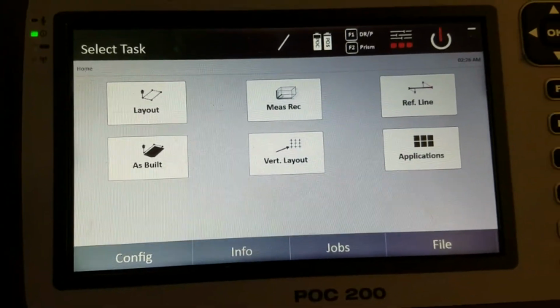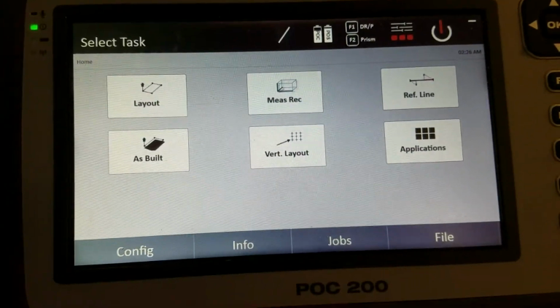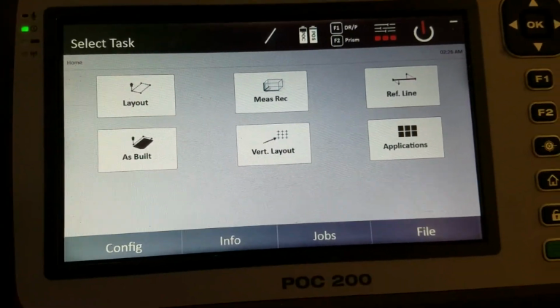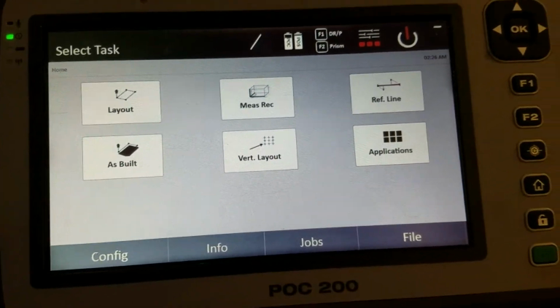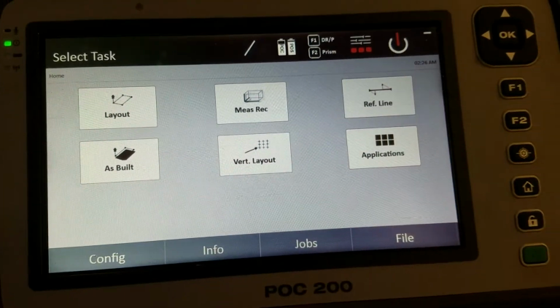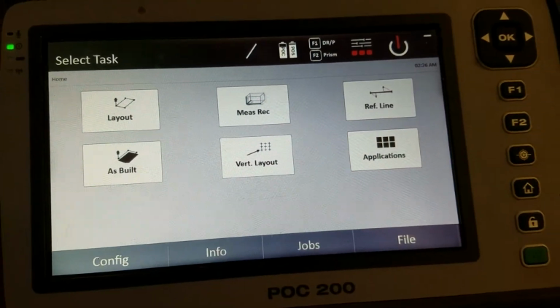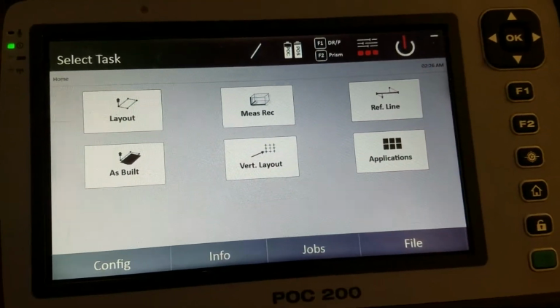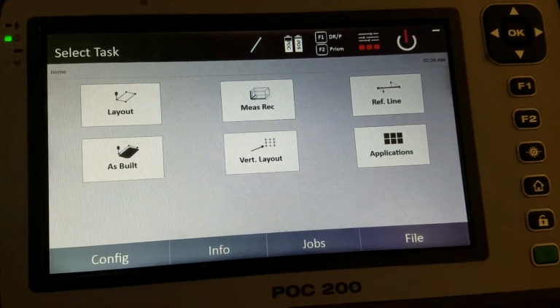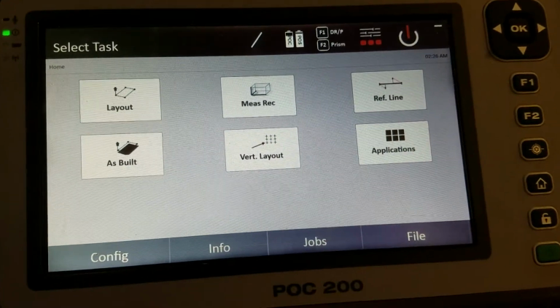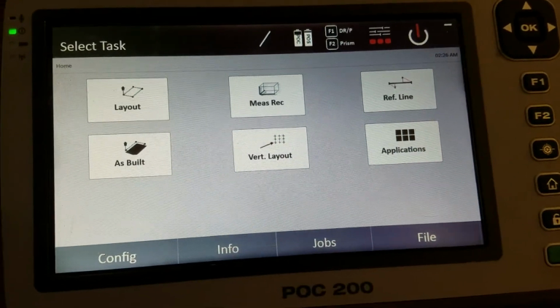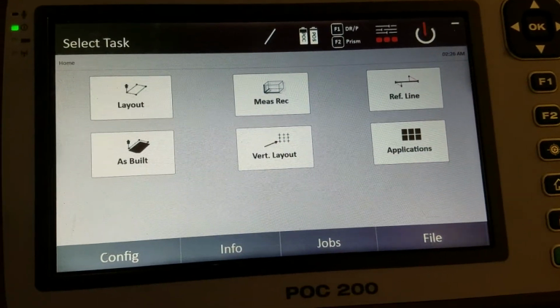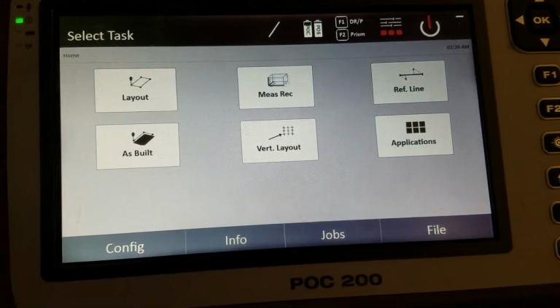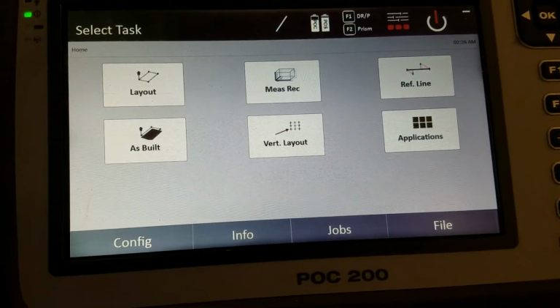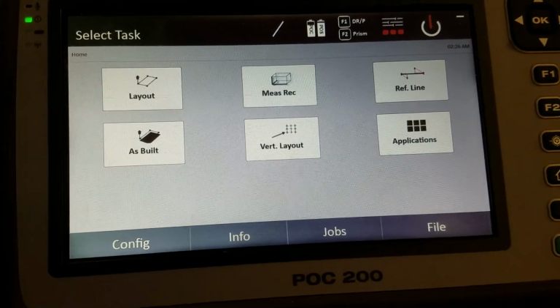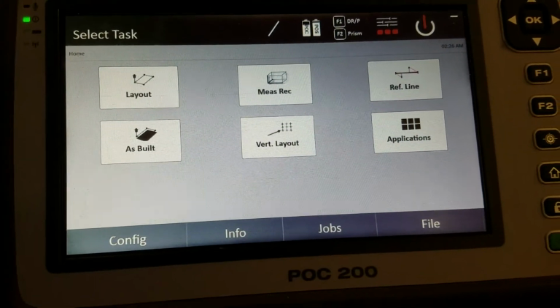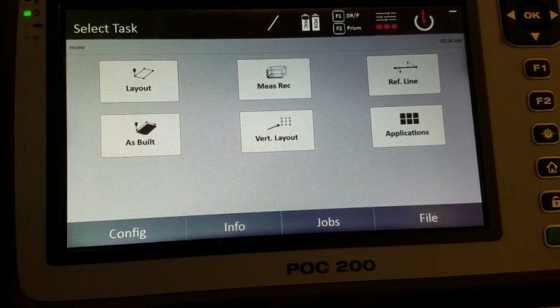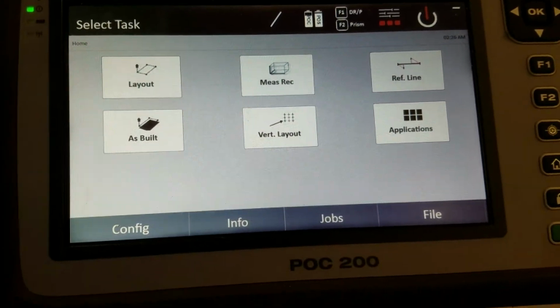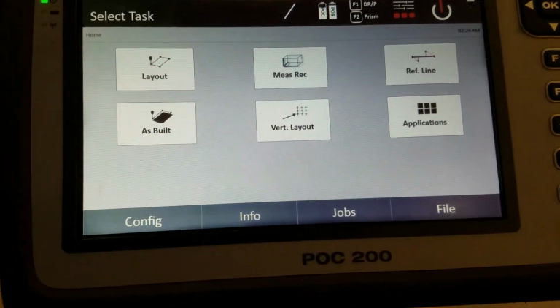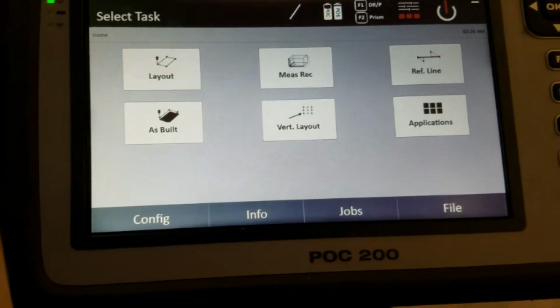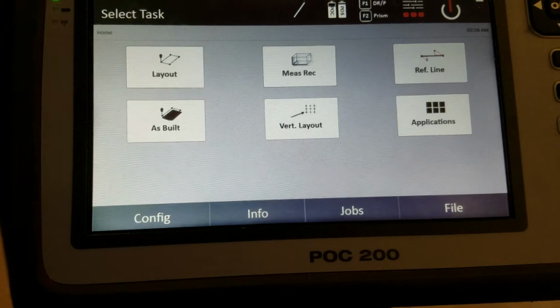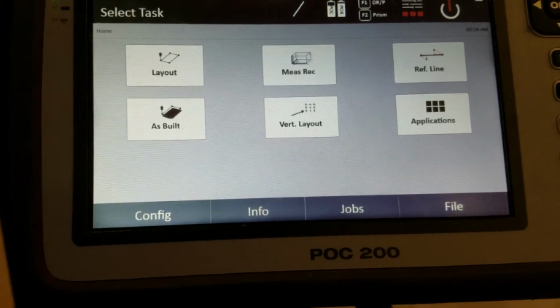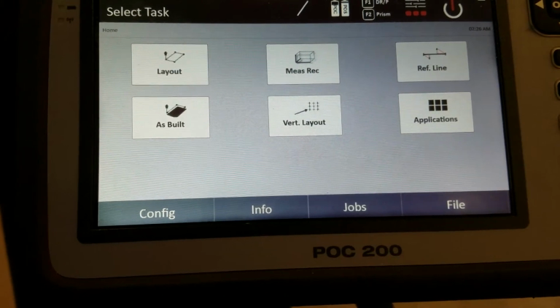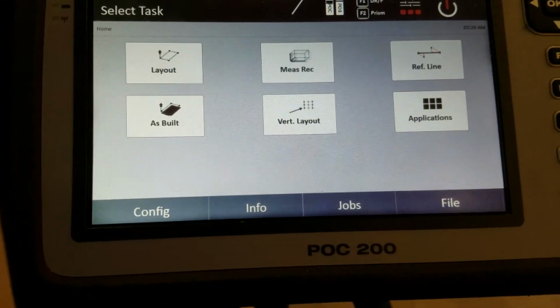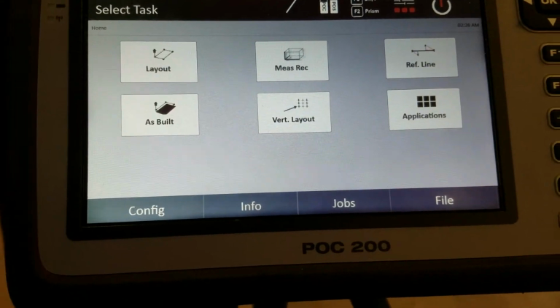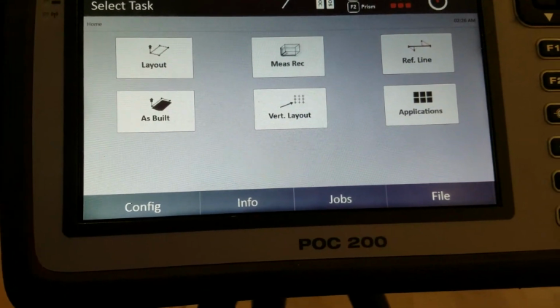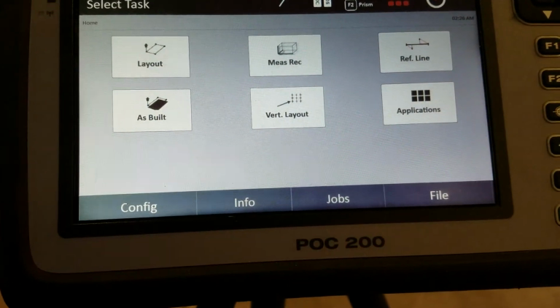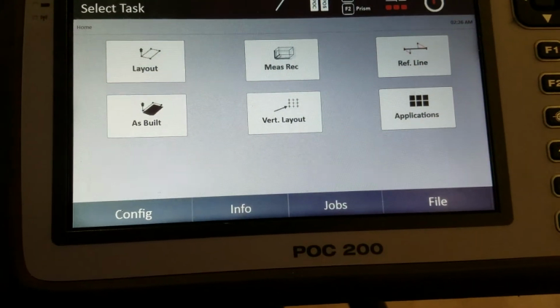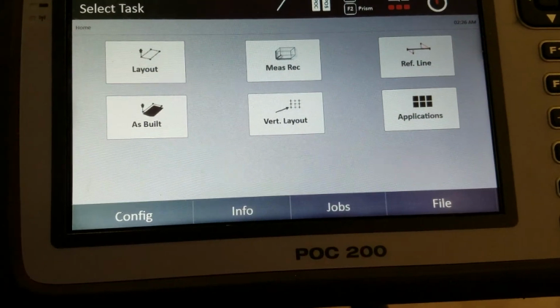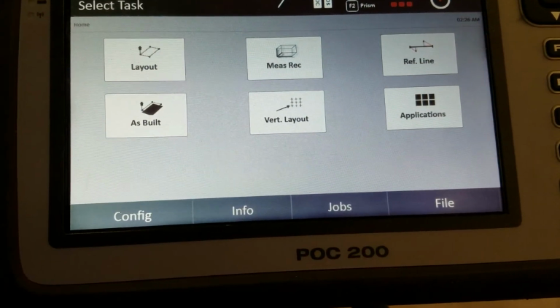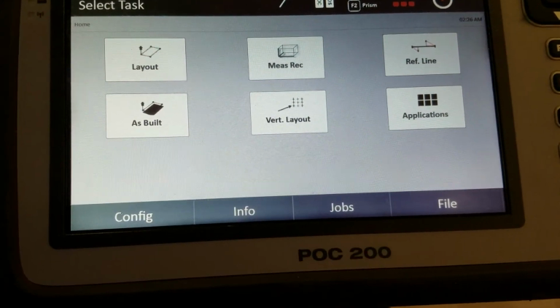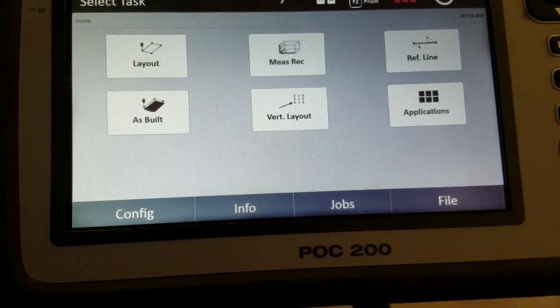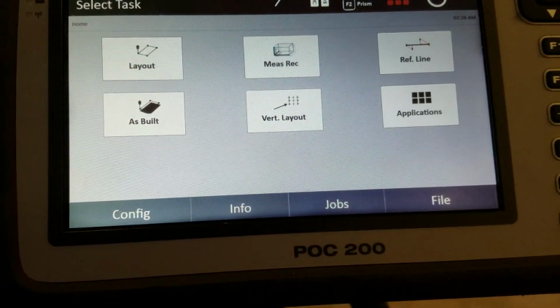This video is a quick rundown on how to use the settings options on the POC 200, which is used with the POS 180.